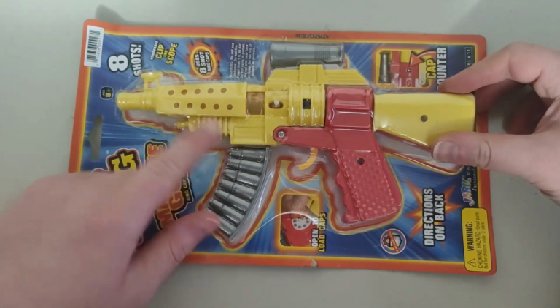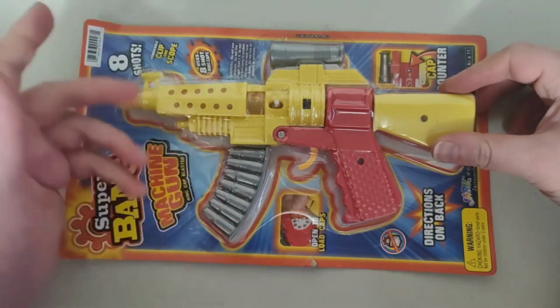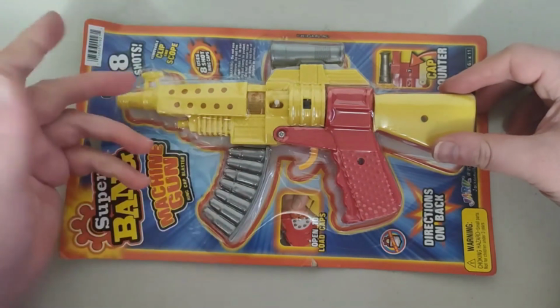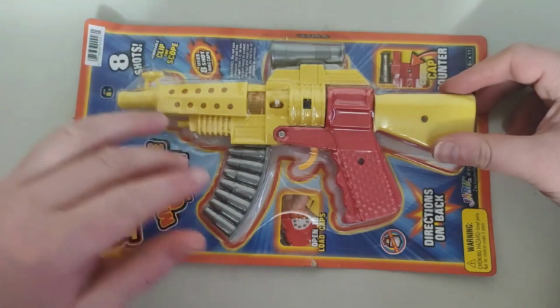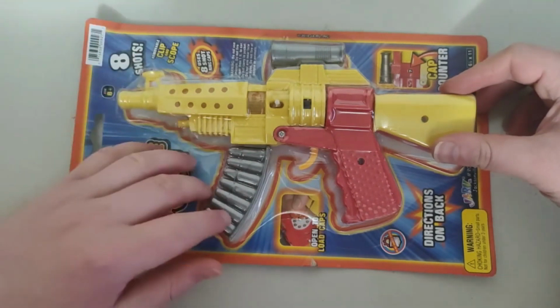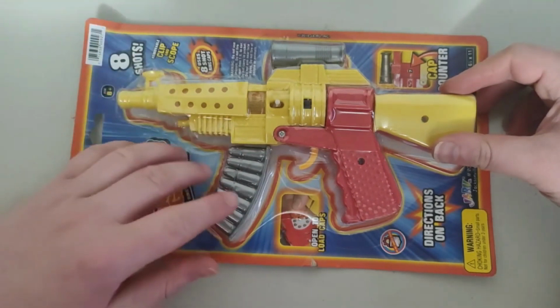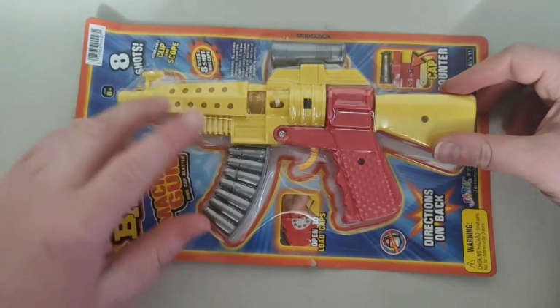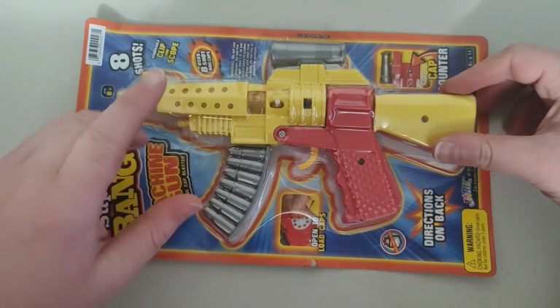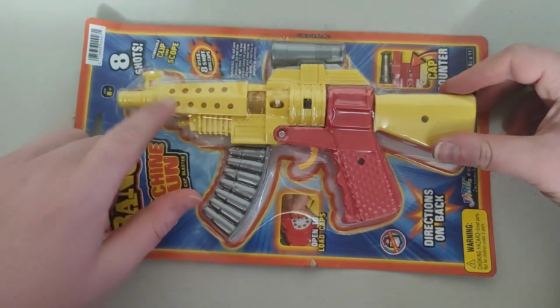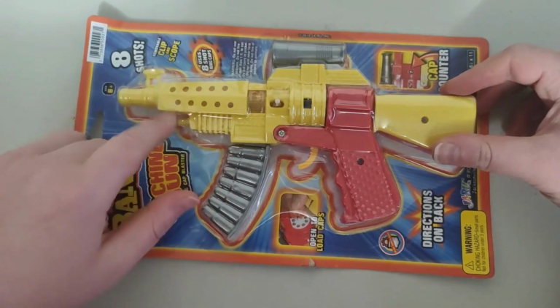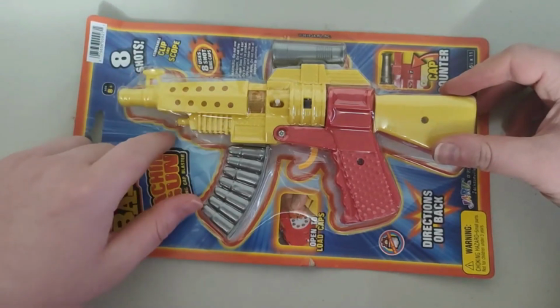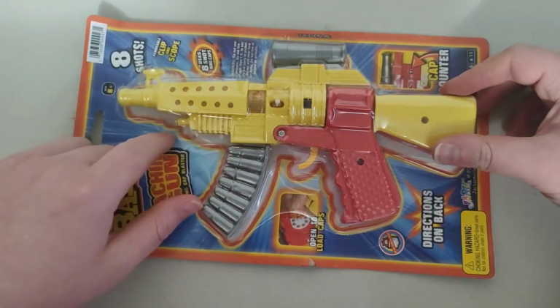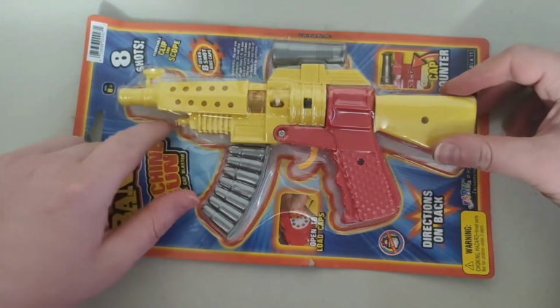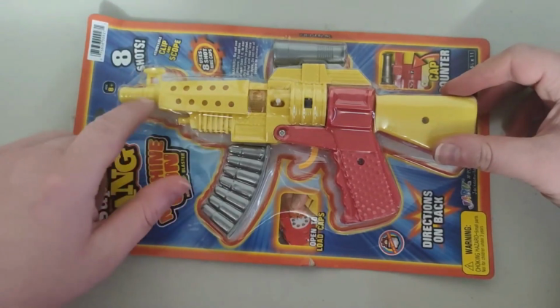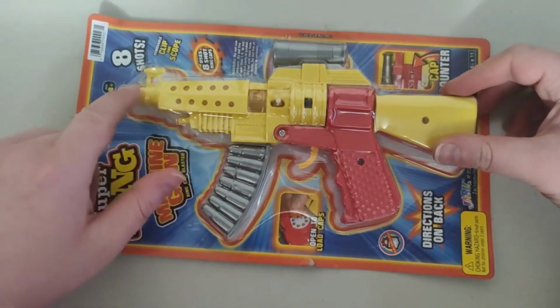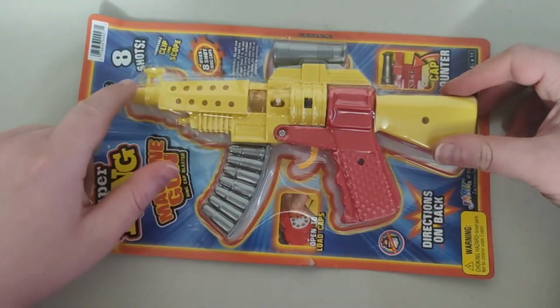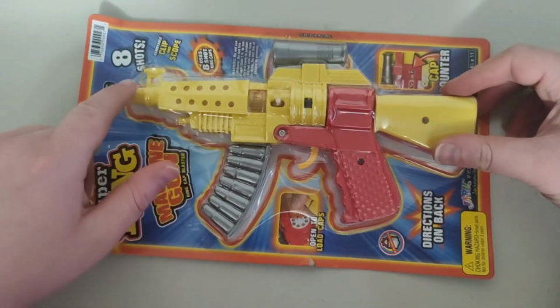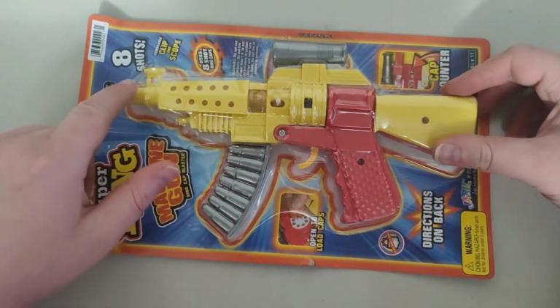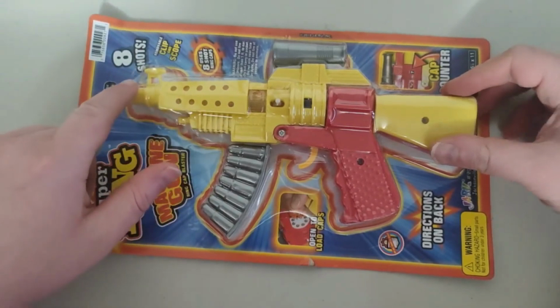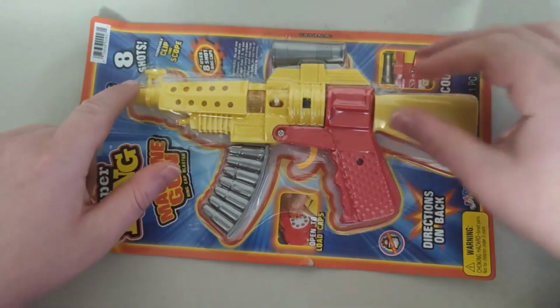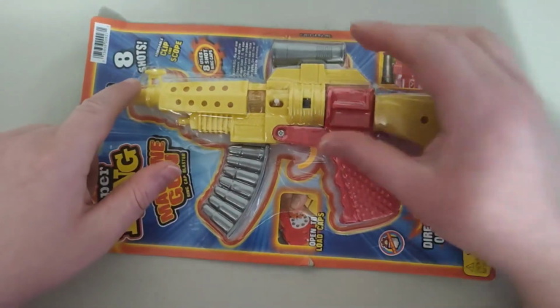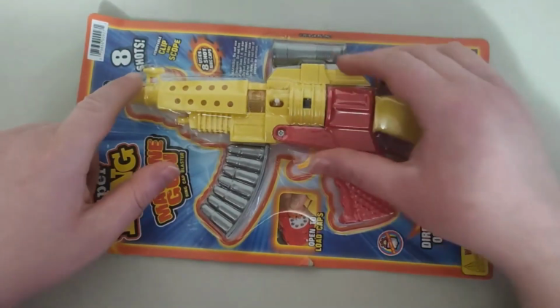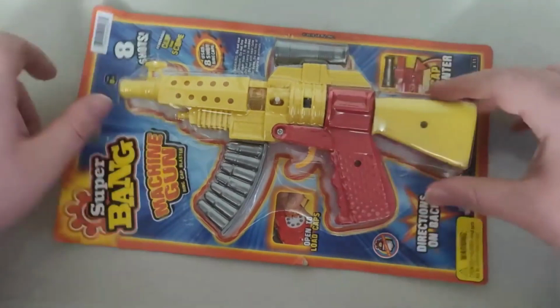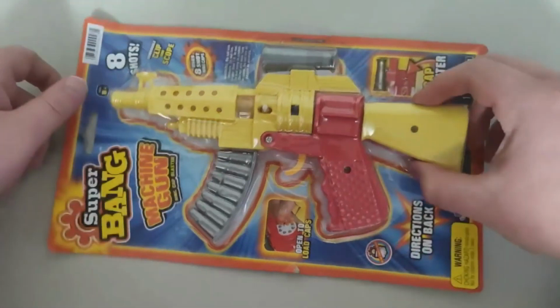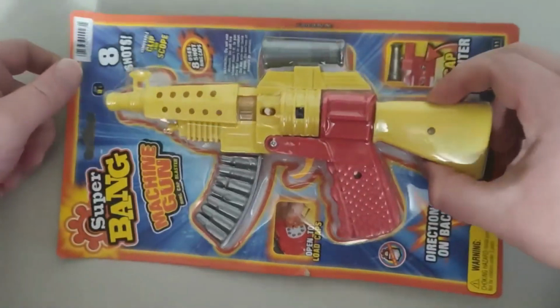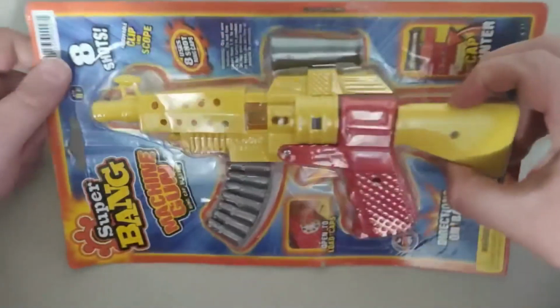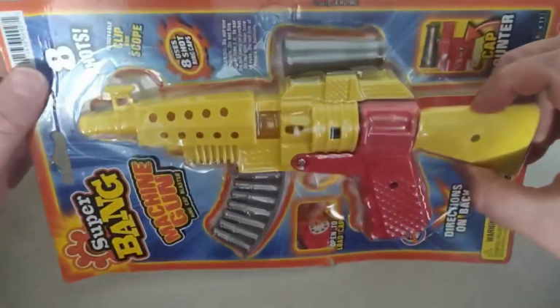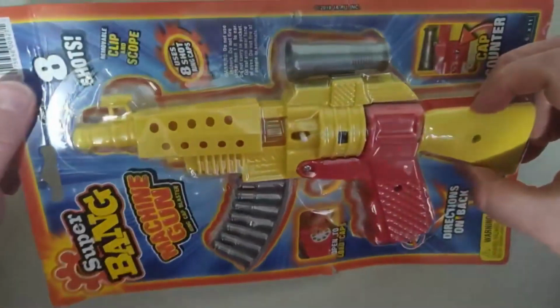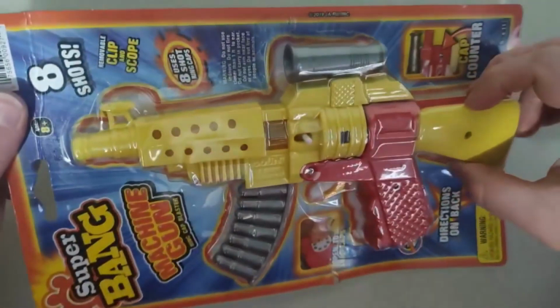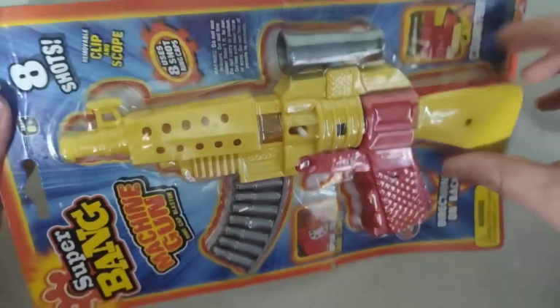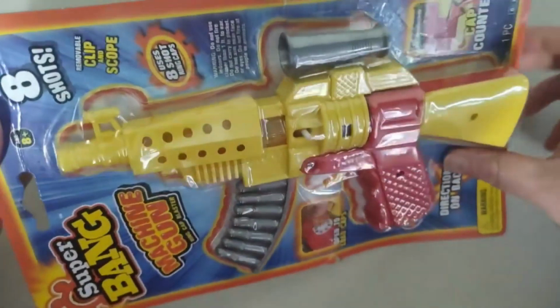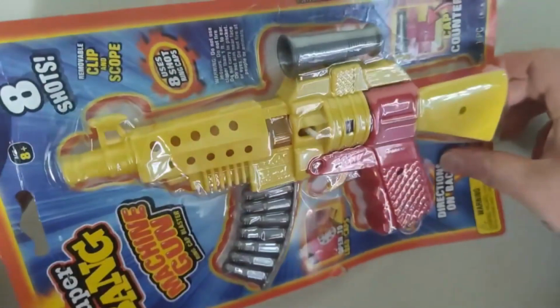Well, fake bullets, but you know, it's pretty cool. It's still a pretty cool gun, though. Just so you know, this is what the item looks like.